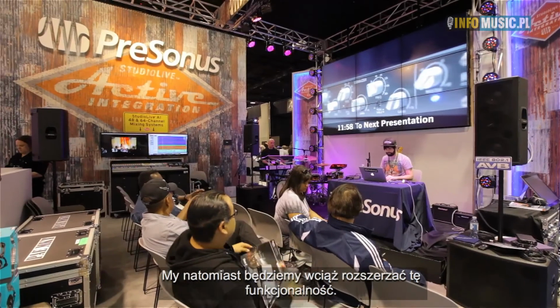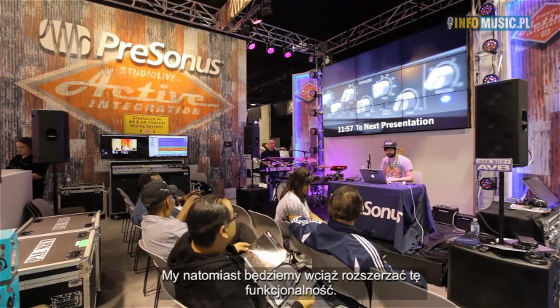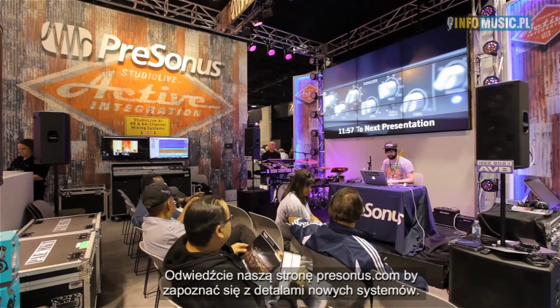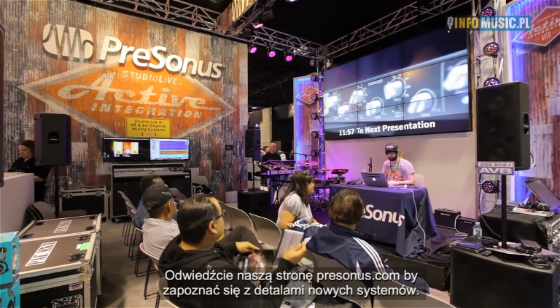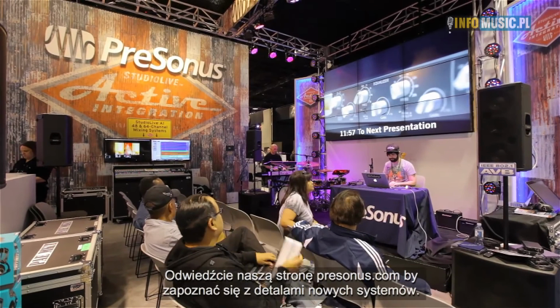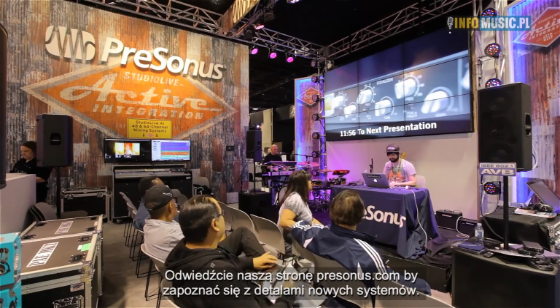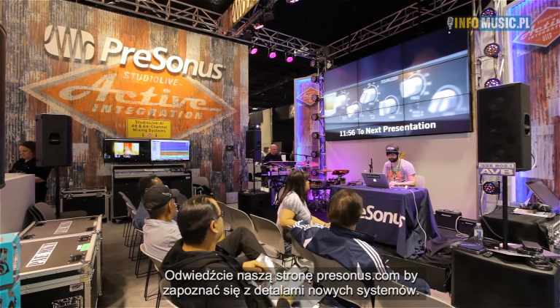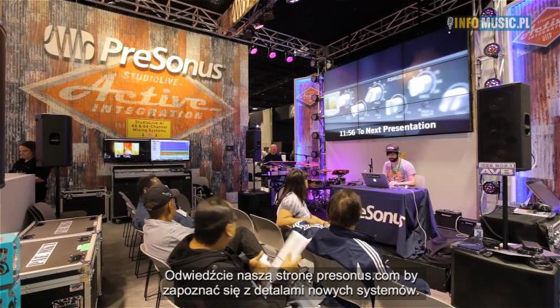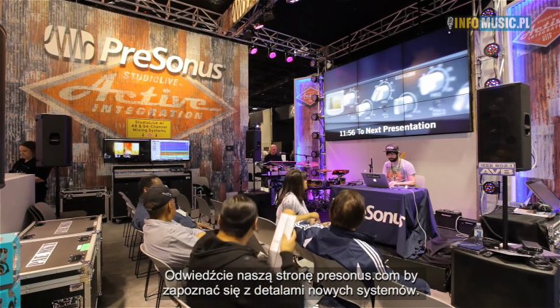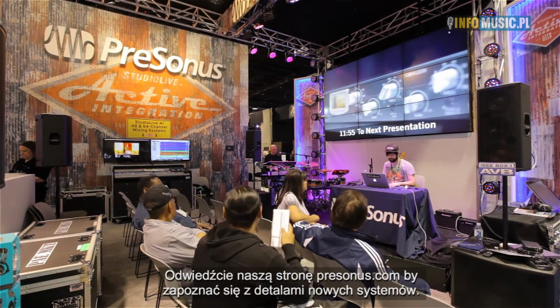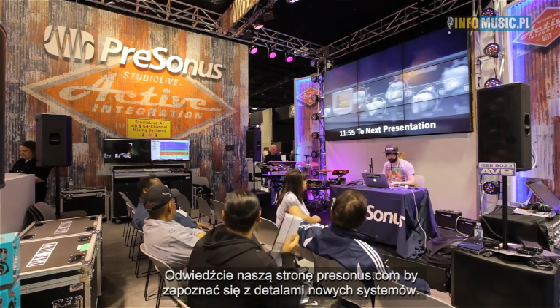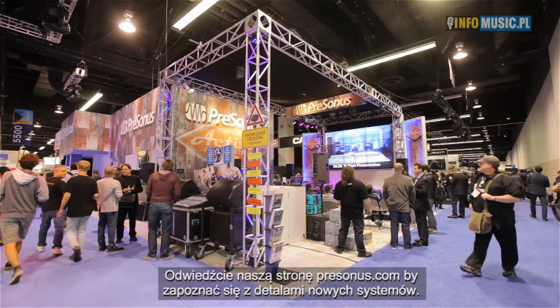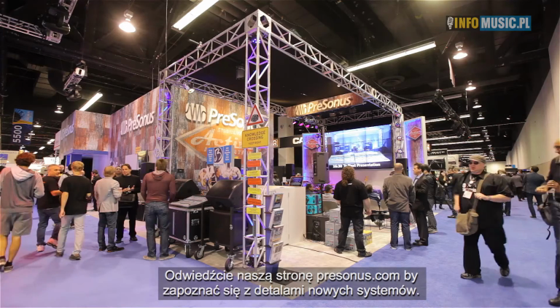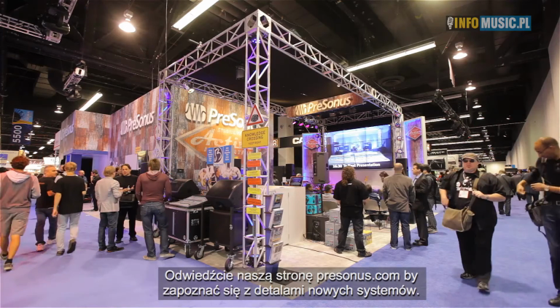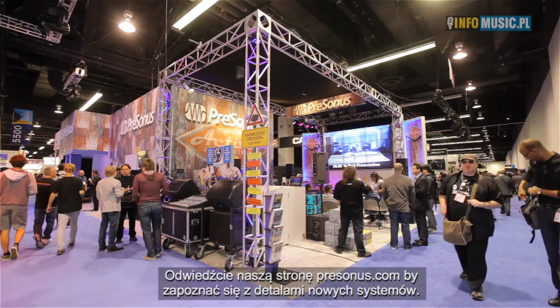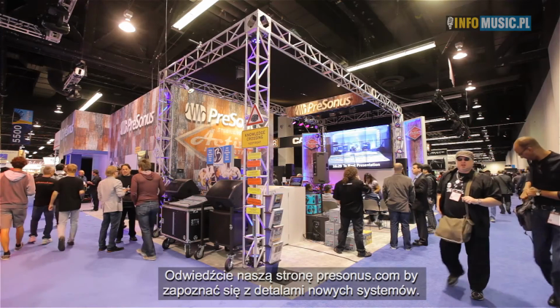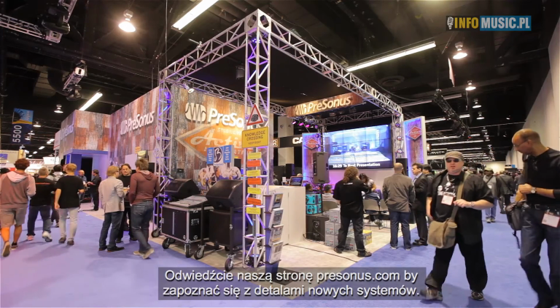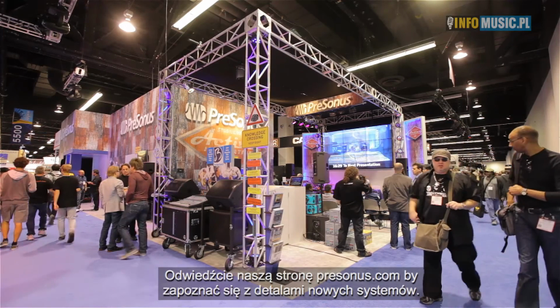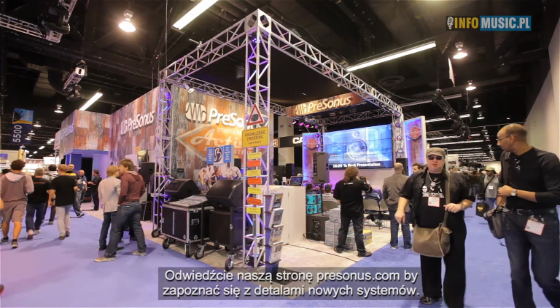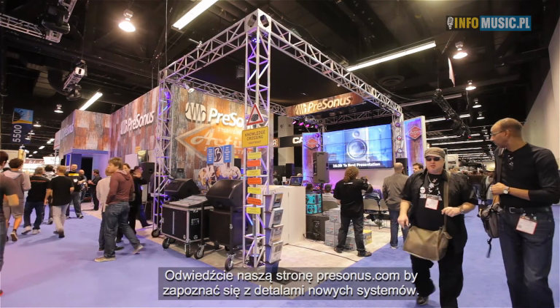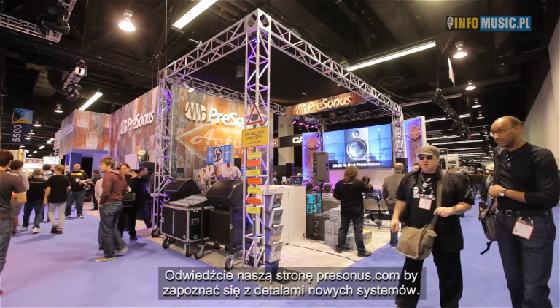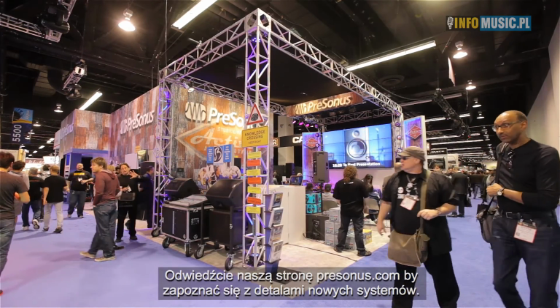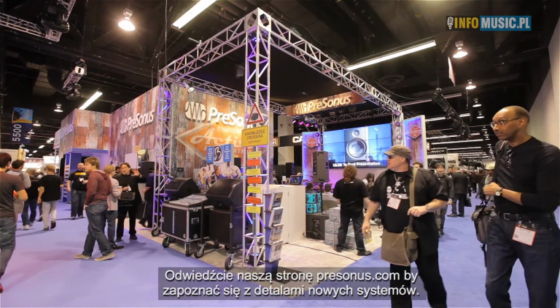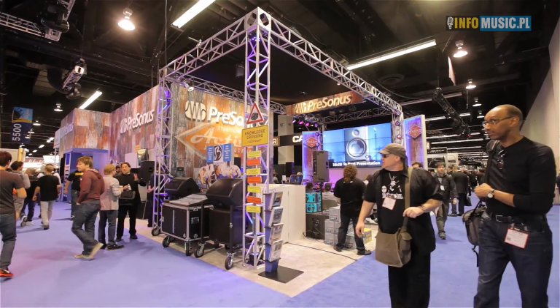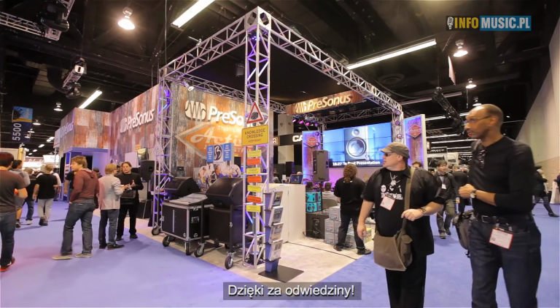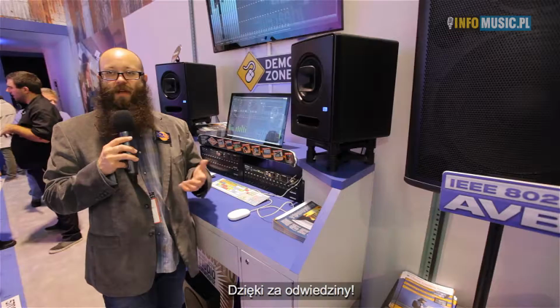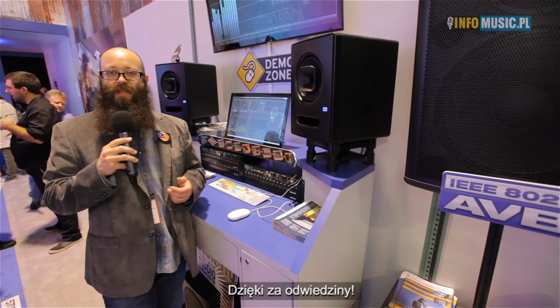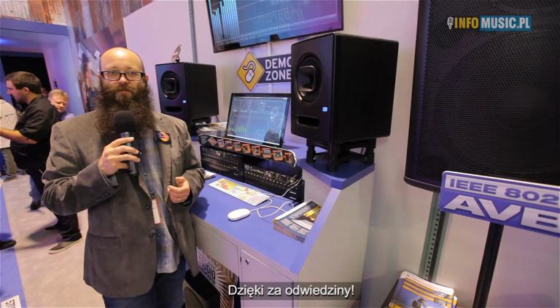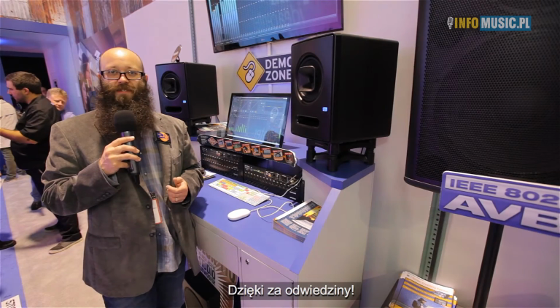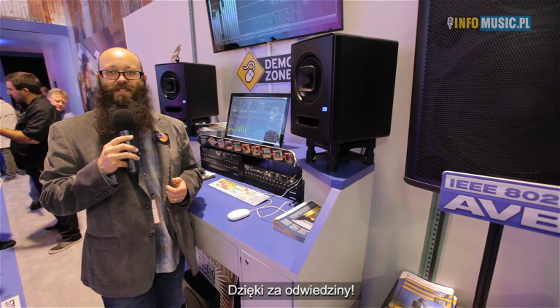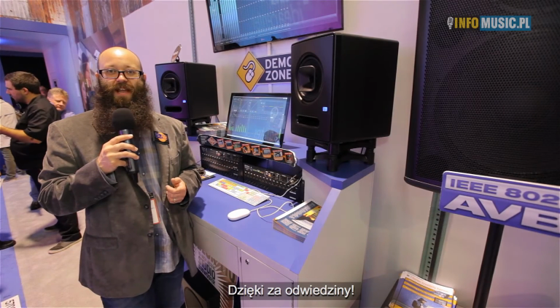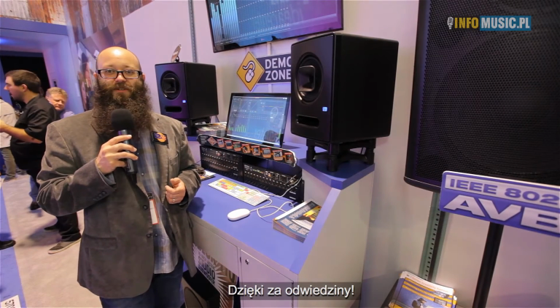Check out personas.com — we've got great brochures showing the details of how these systems work. Thank you for visiting us at the NAMM show.